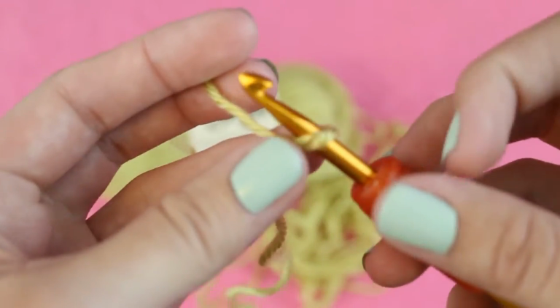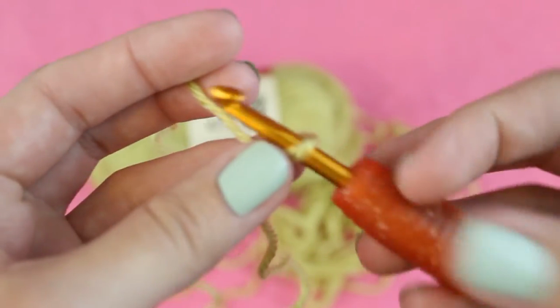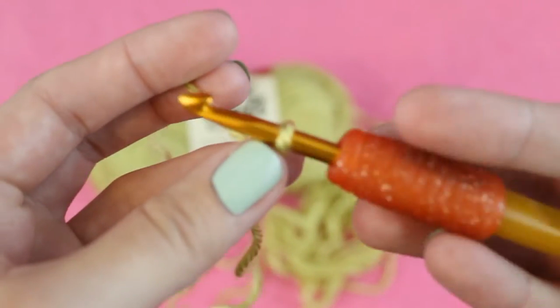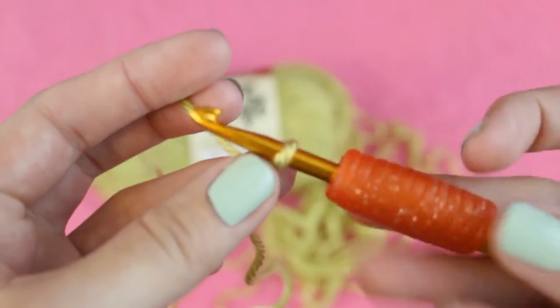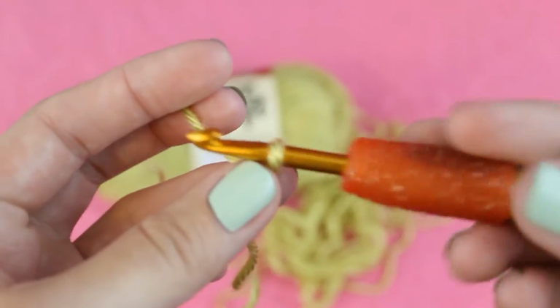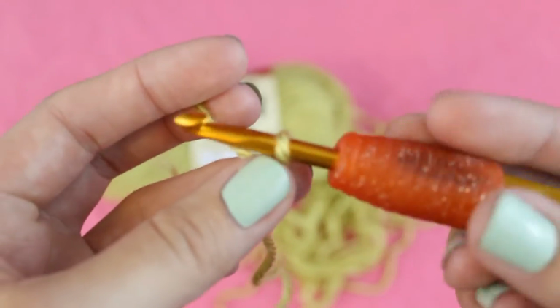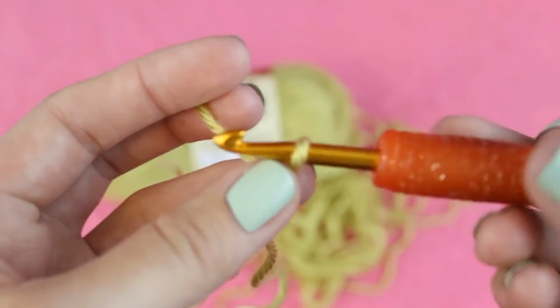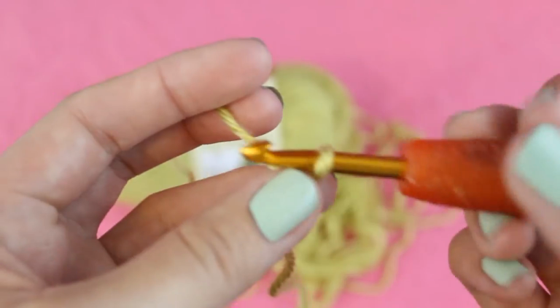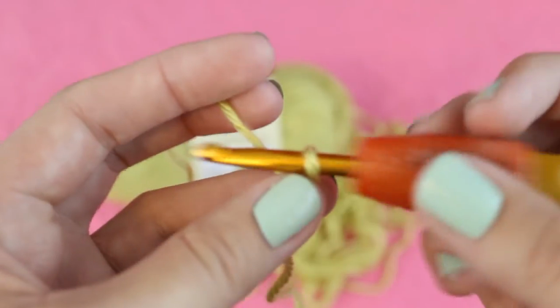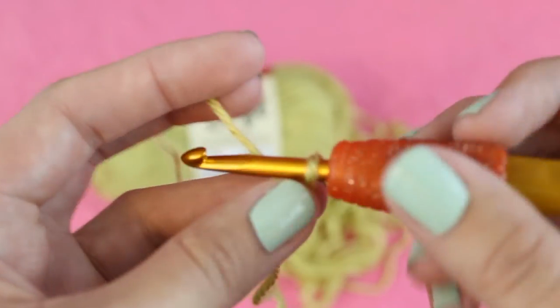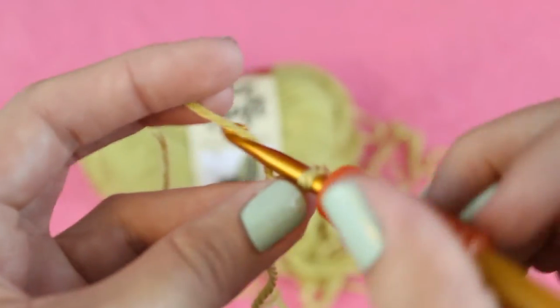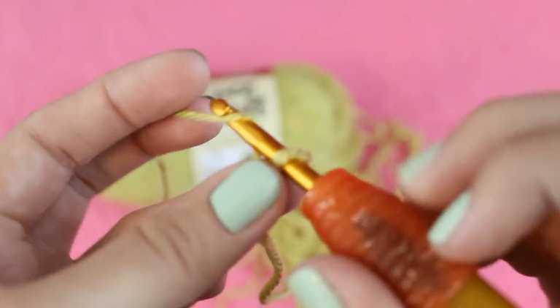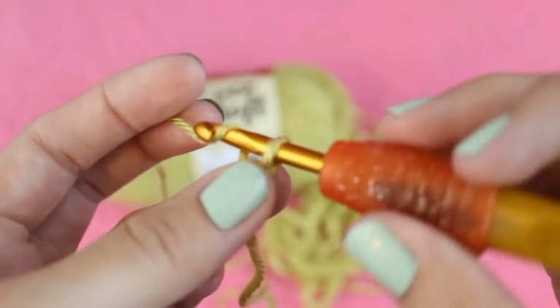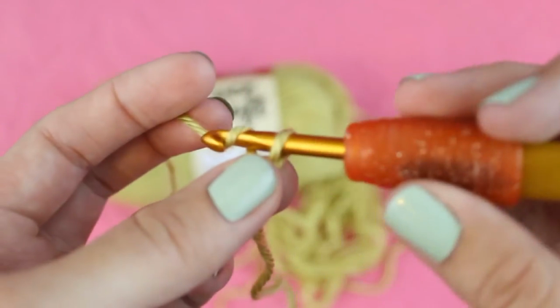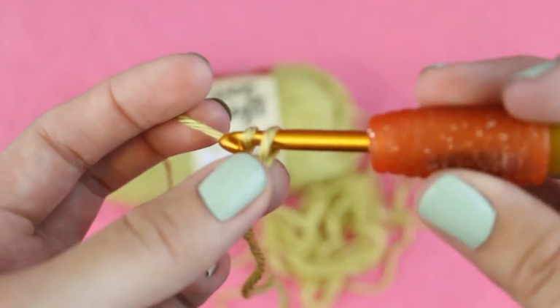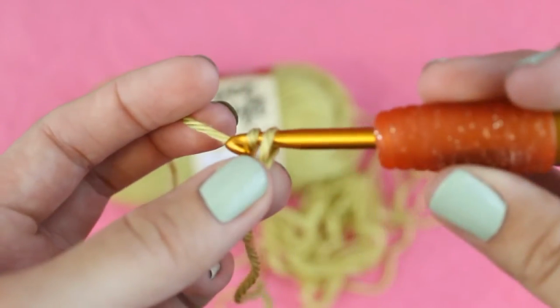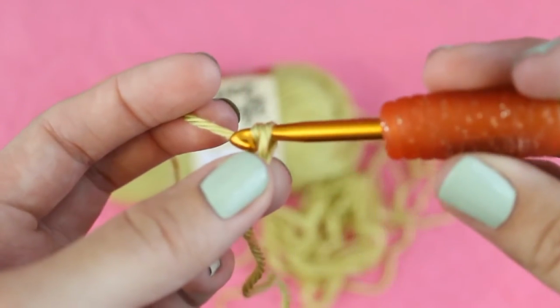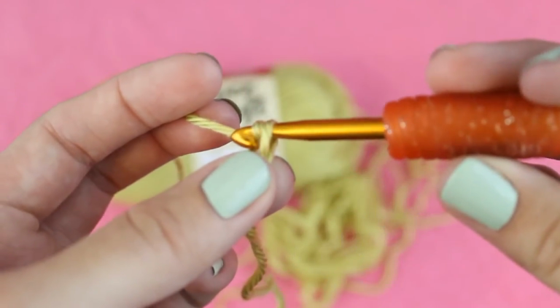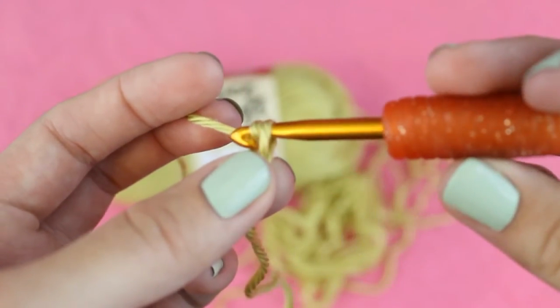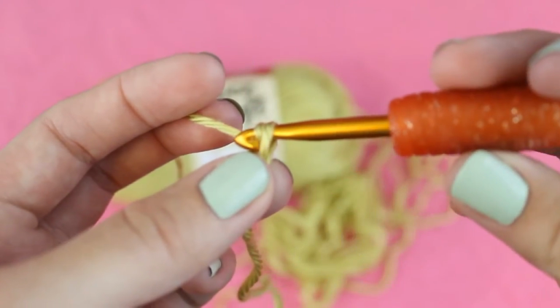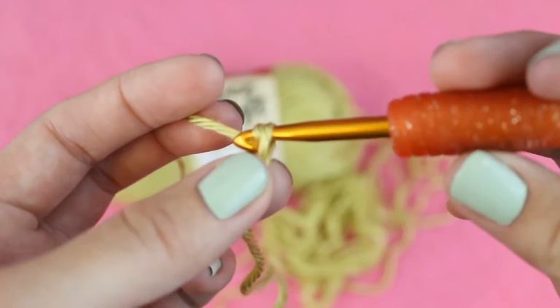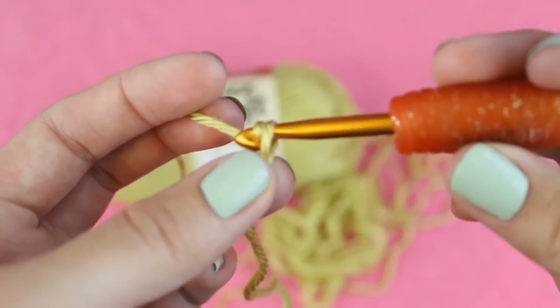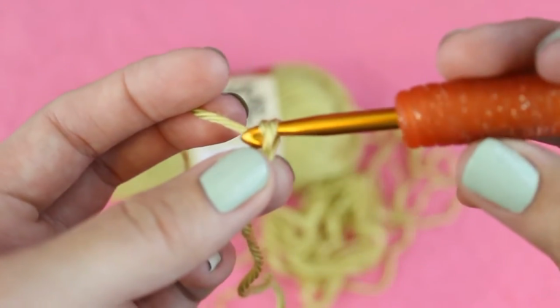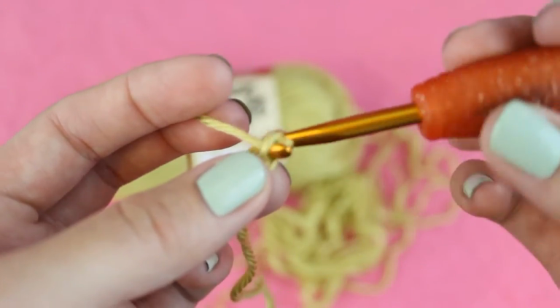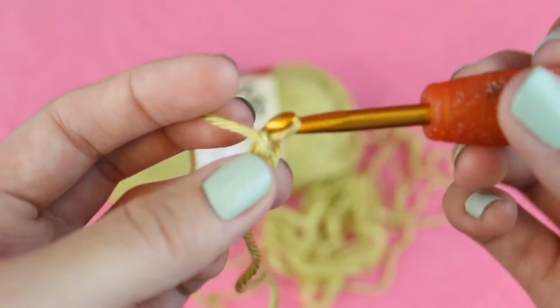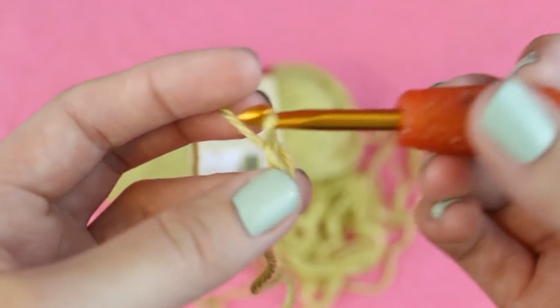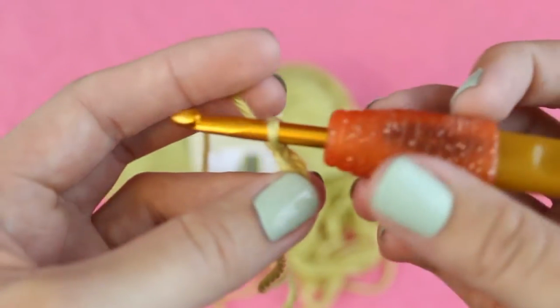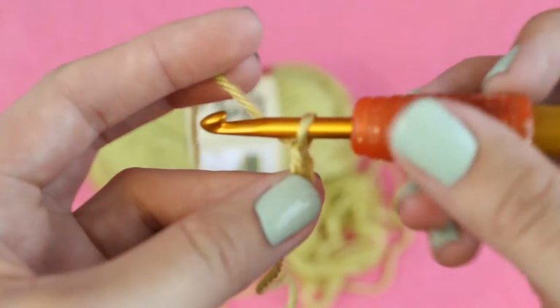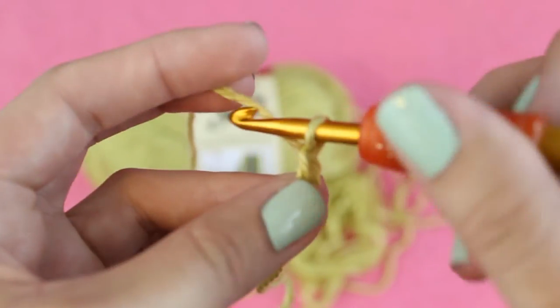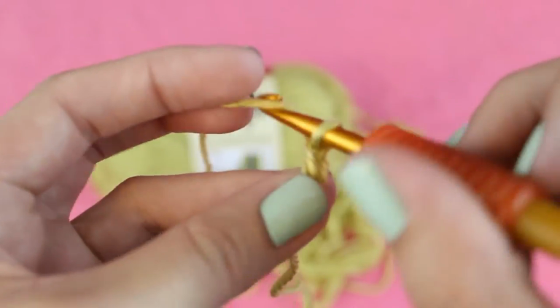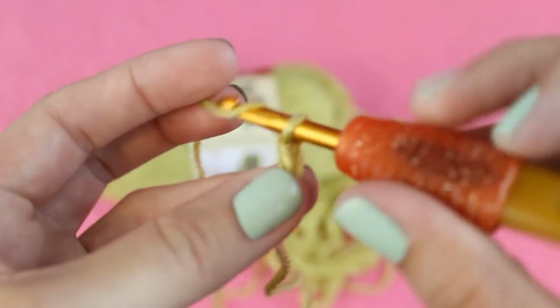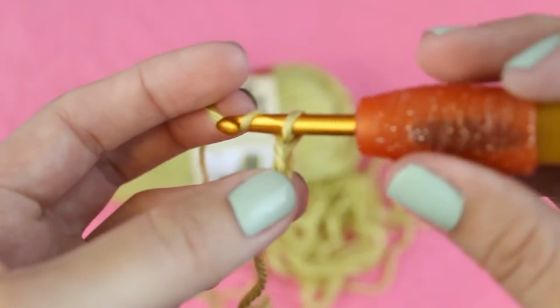To make a chain, wrap your yarn over the hook and pull it through the loop that was already on your hook. Every time you do this it counts as one chain.